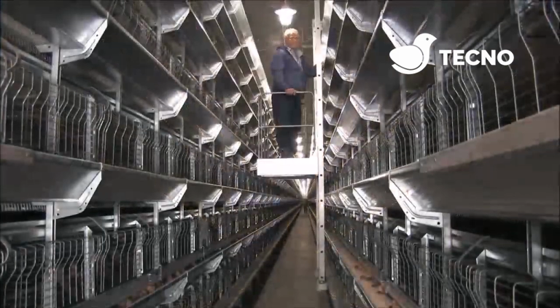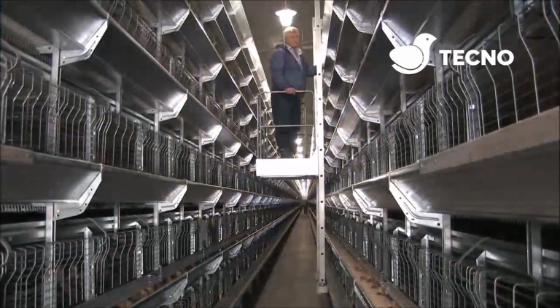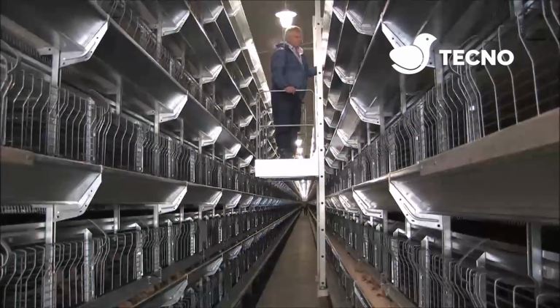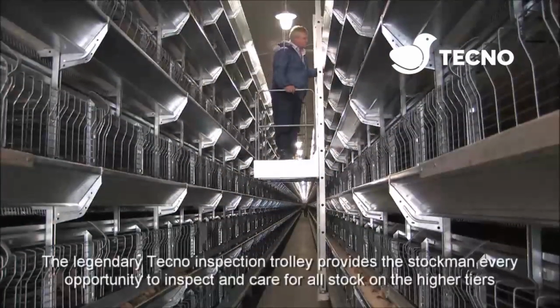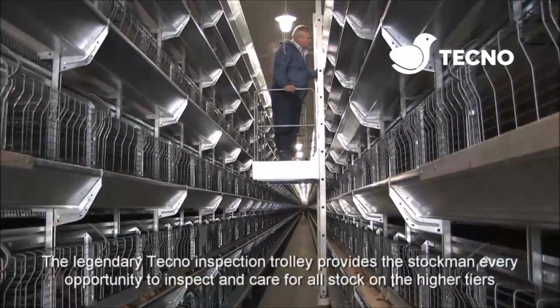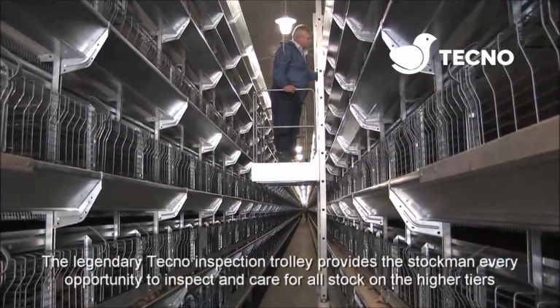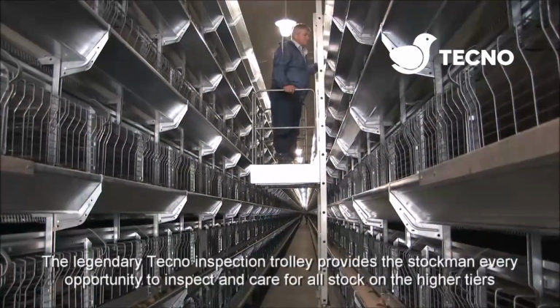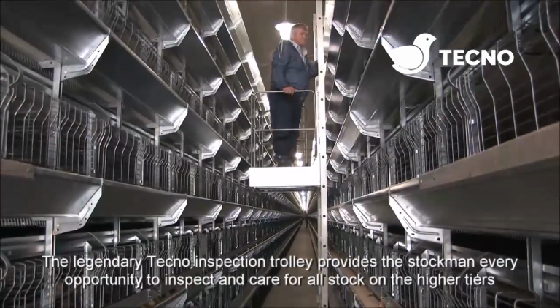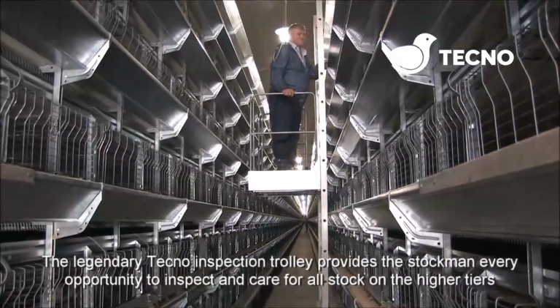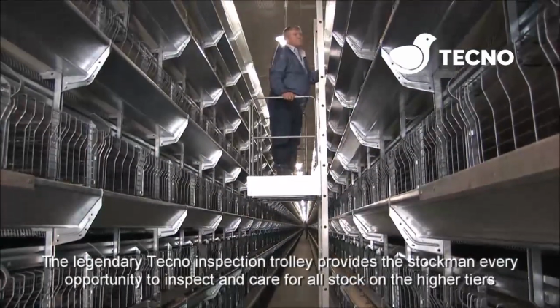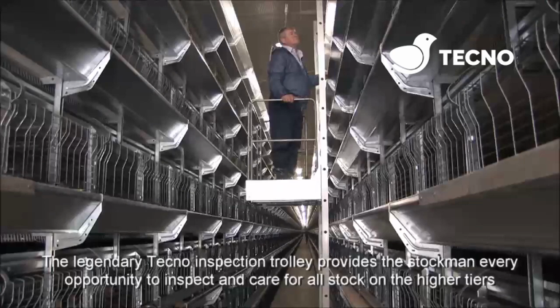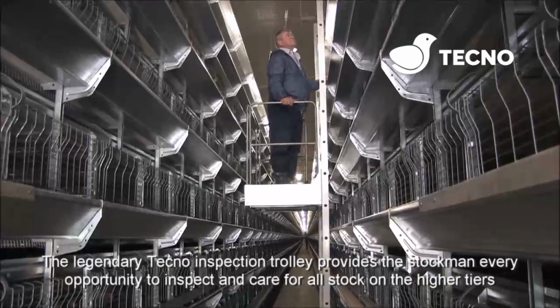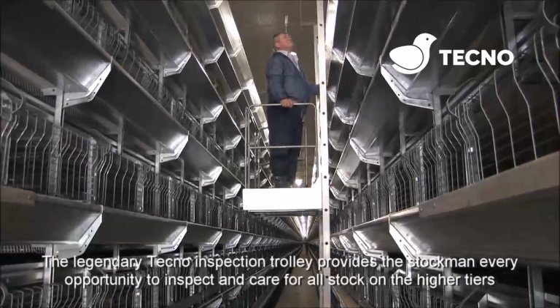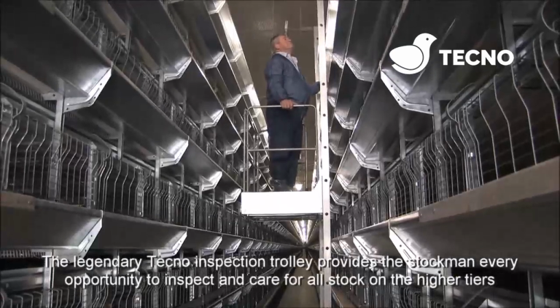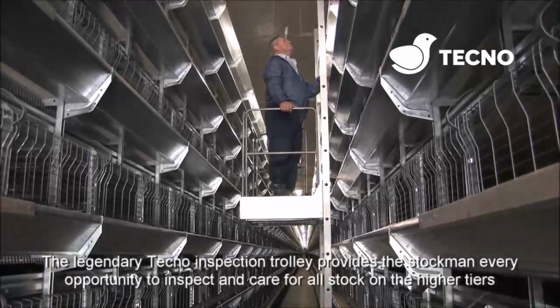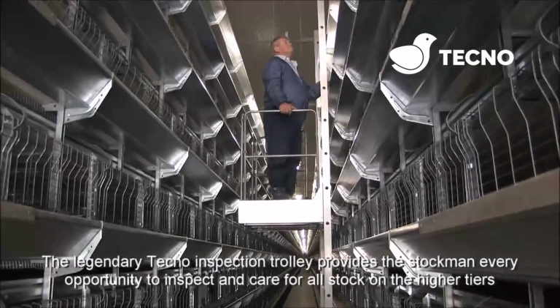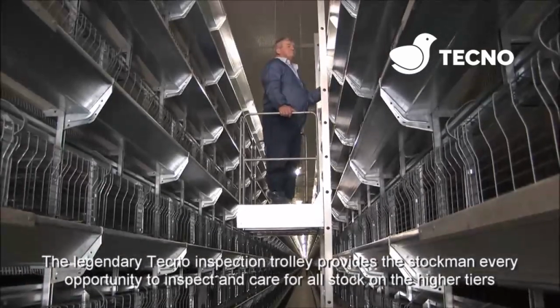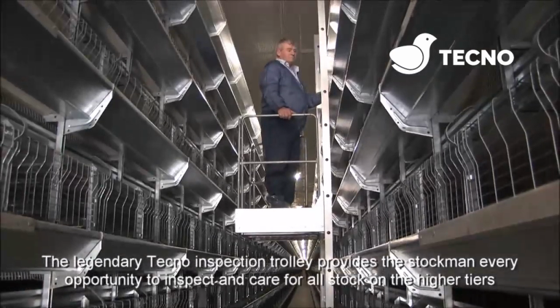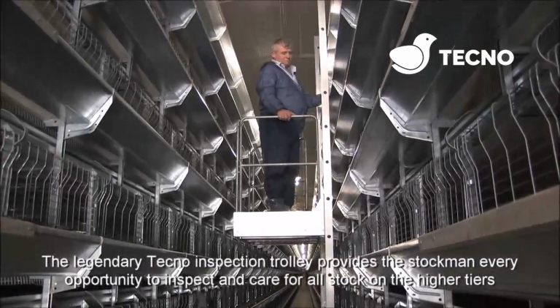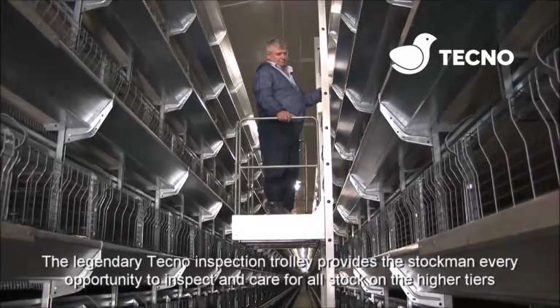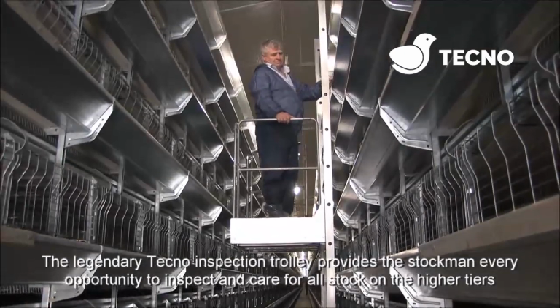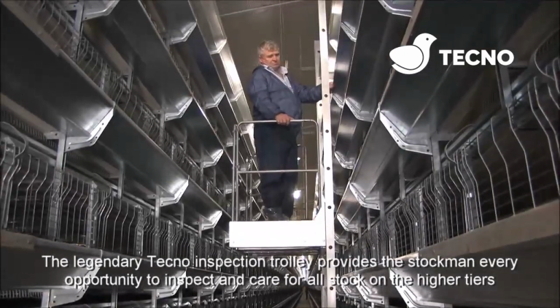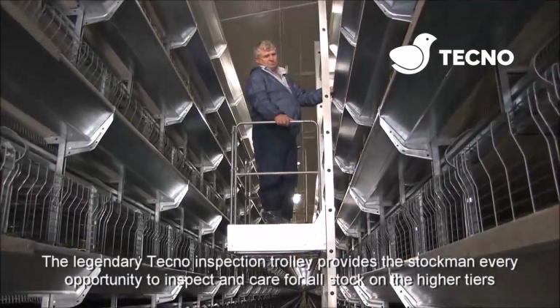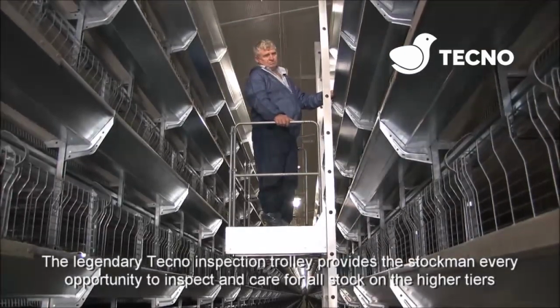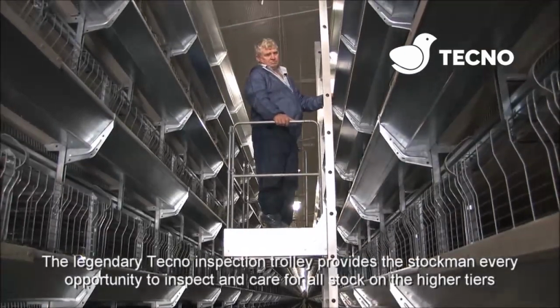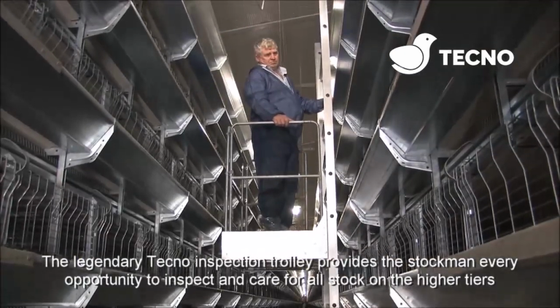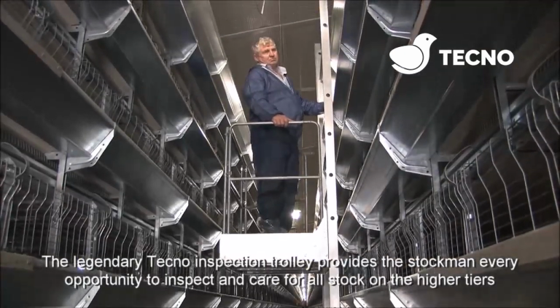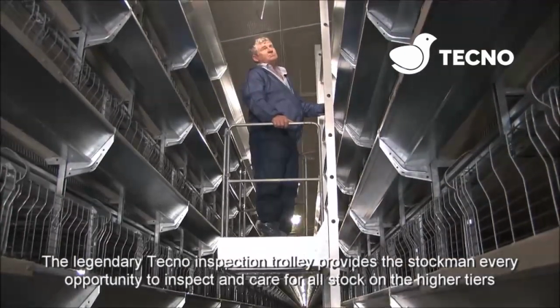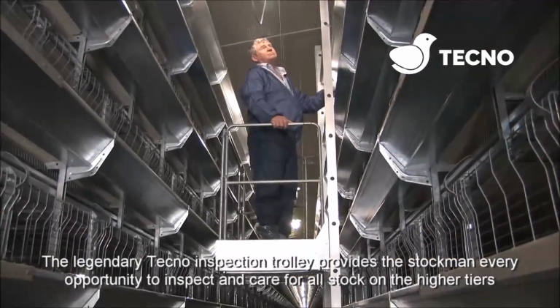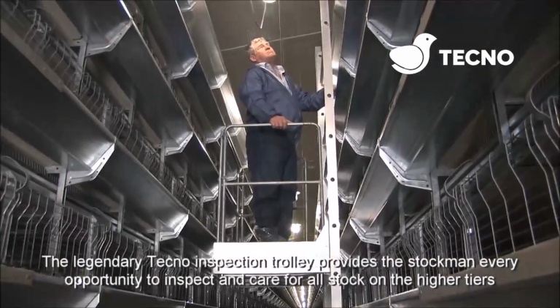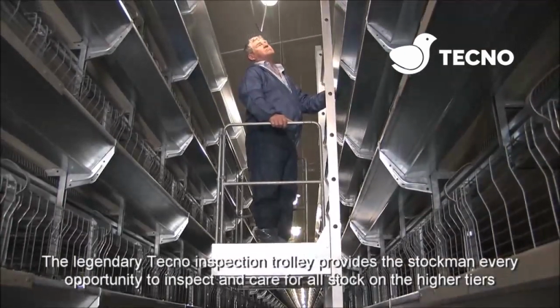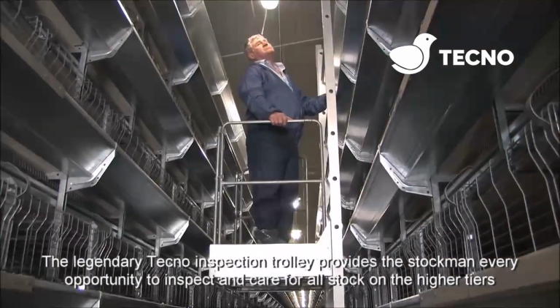The legendary Tecno inspection trolley provides the stockman every opportunity to inspect and care for all stock on the higher levels.